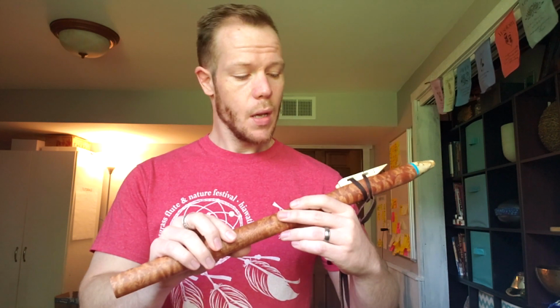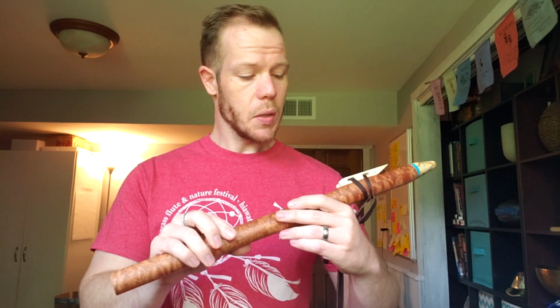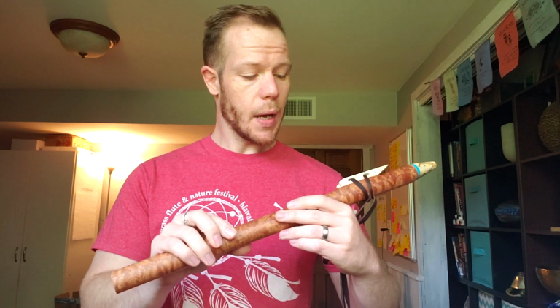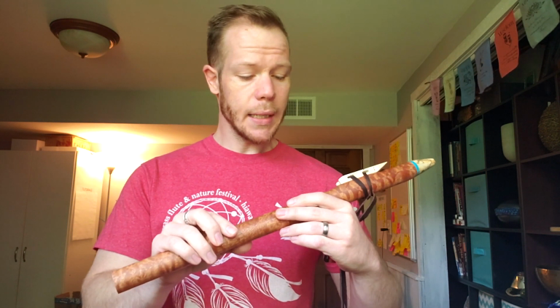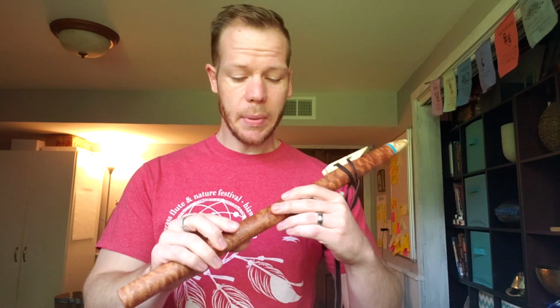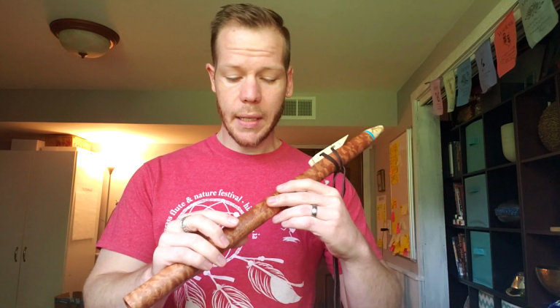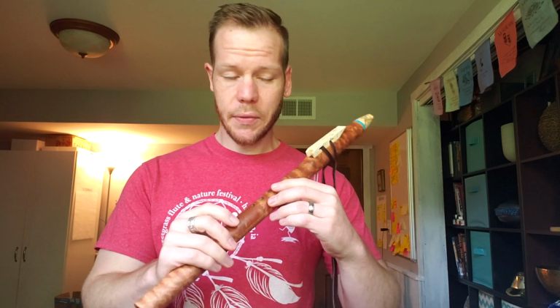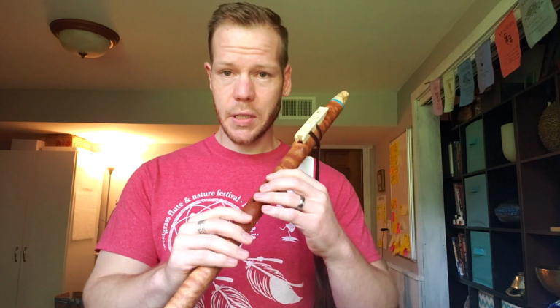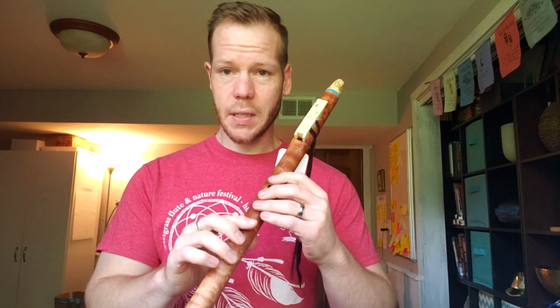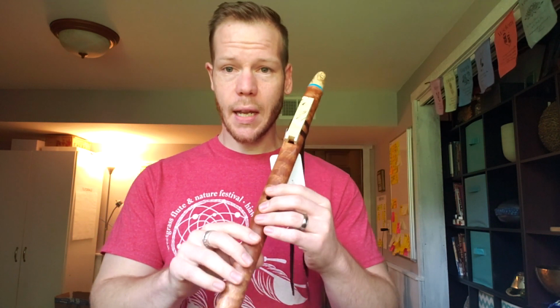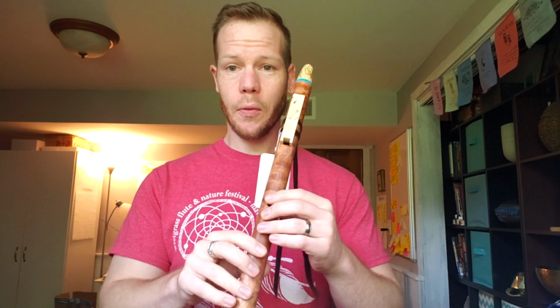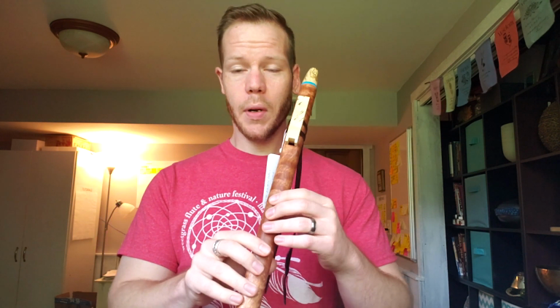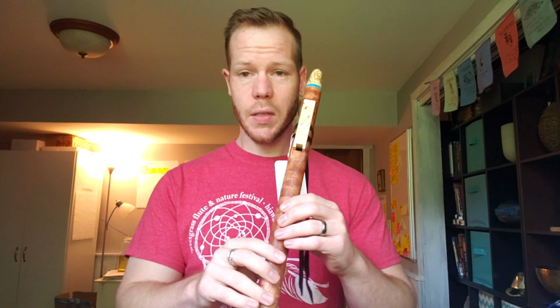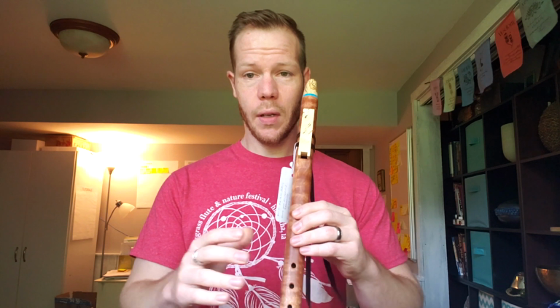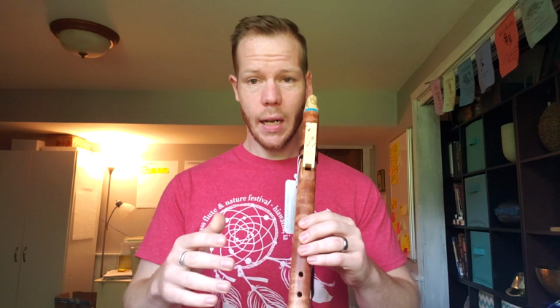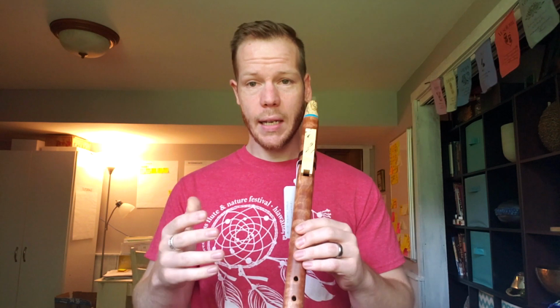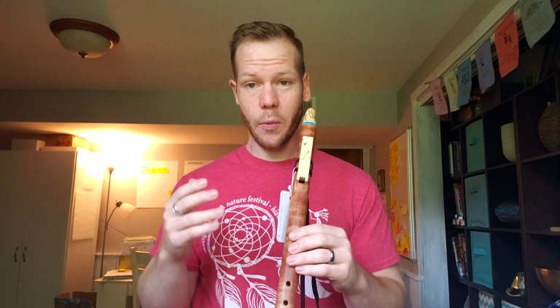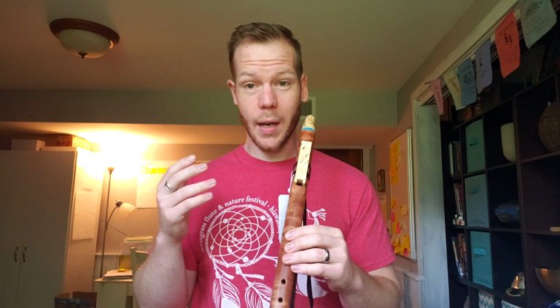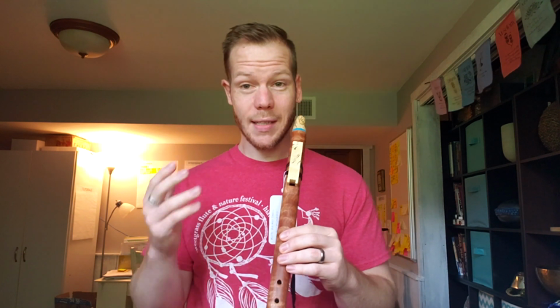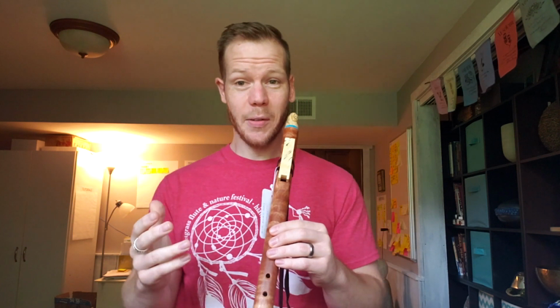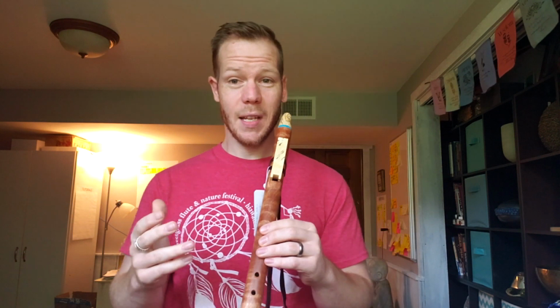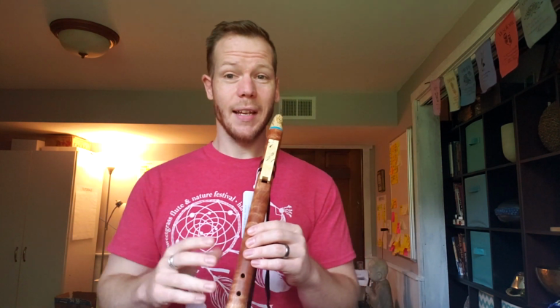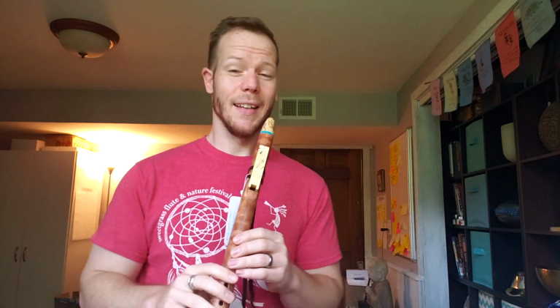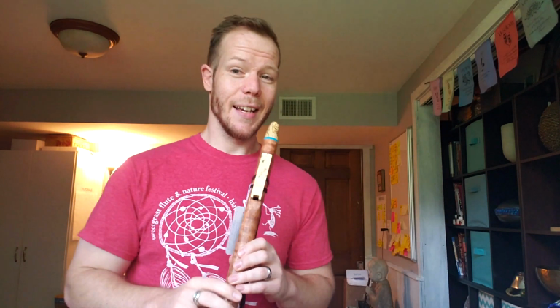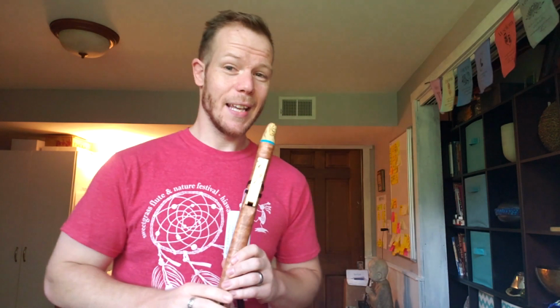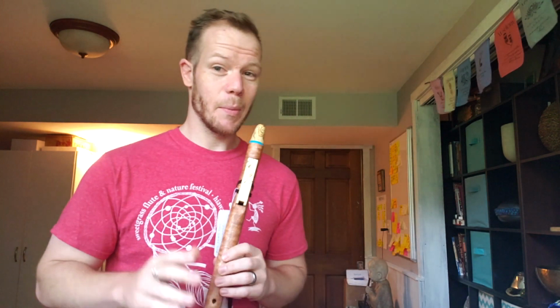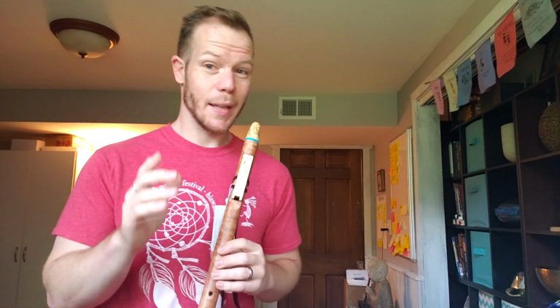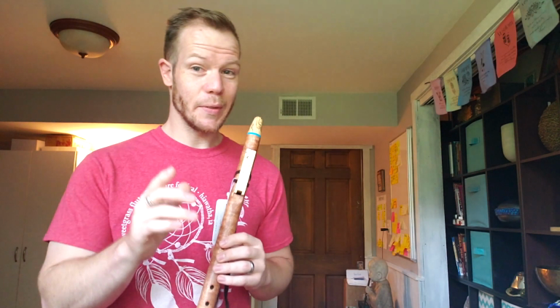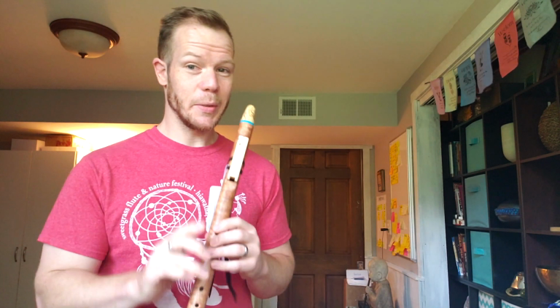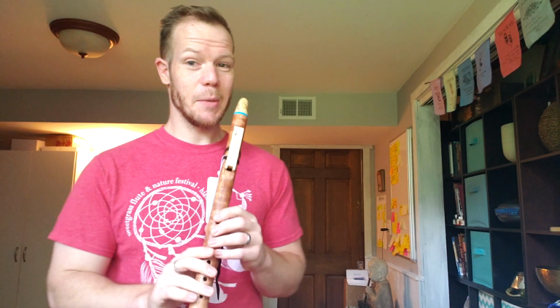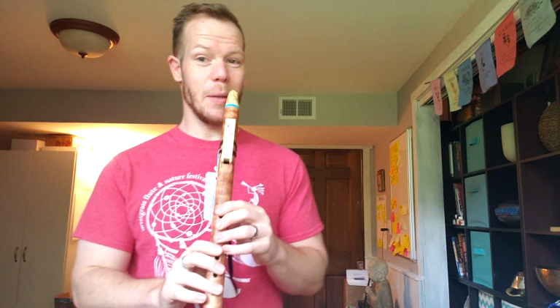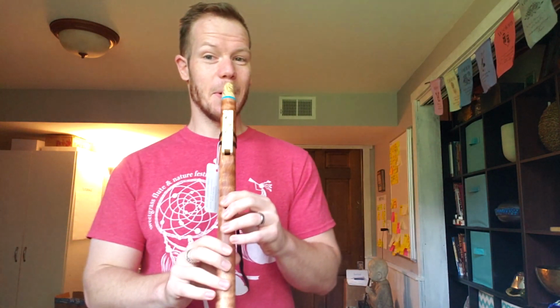I'd like to play this for just a second so you can get an idea of what it sounds like. And keep in mind, this flute could be yours.